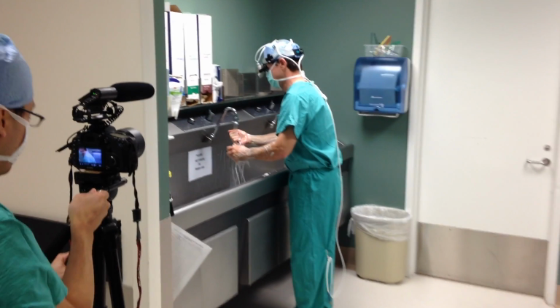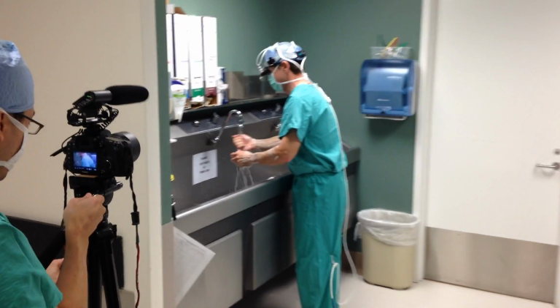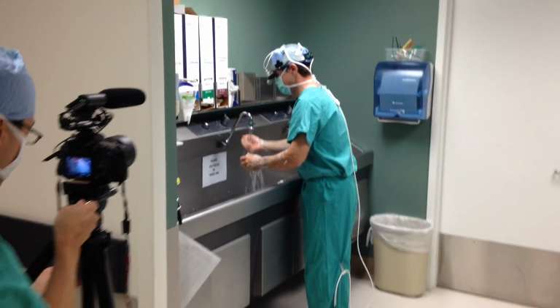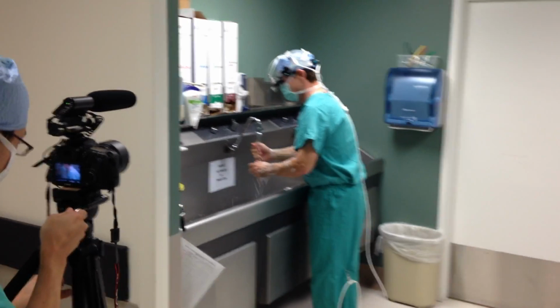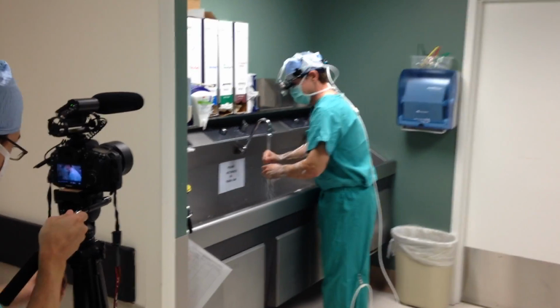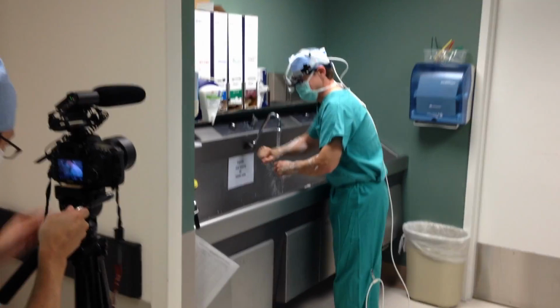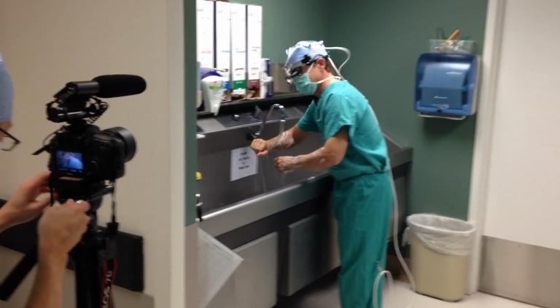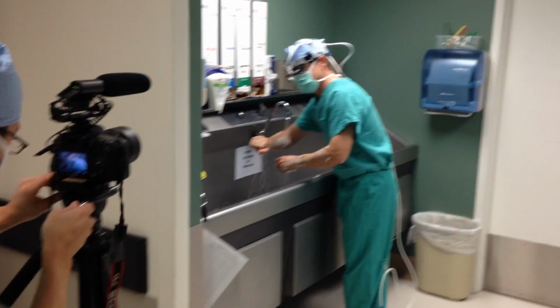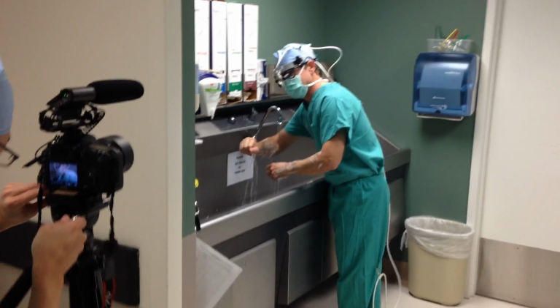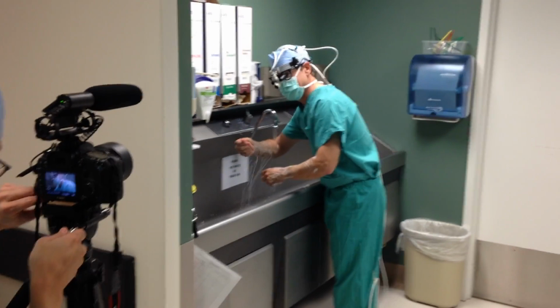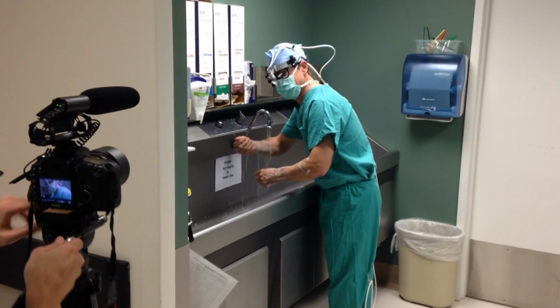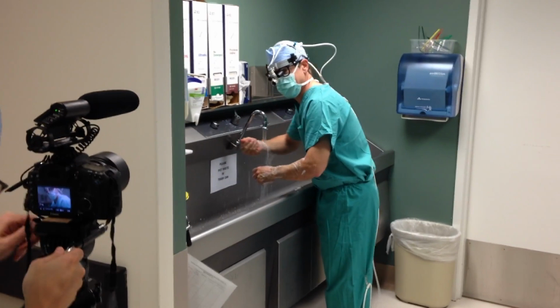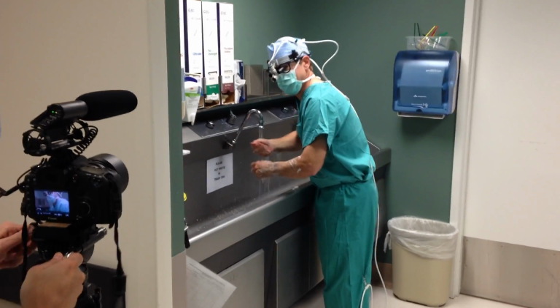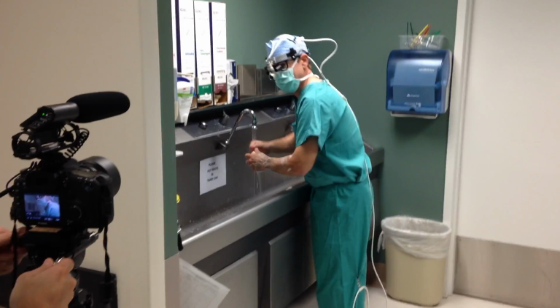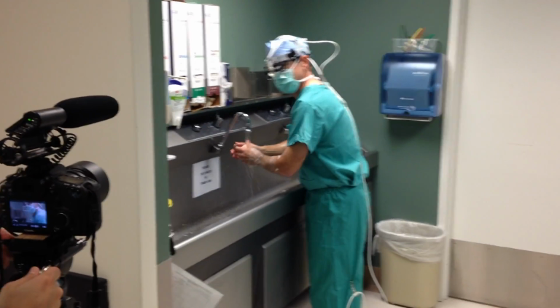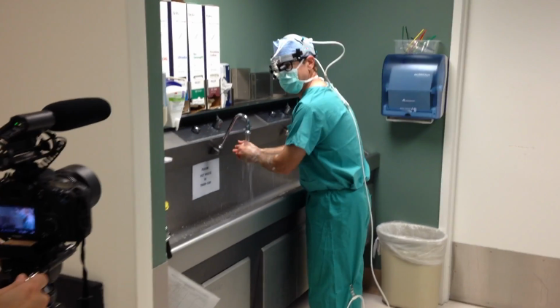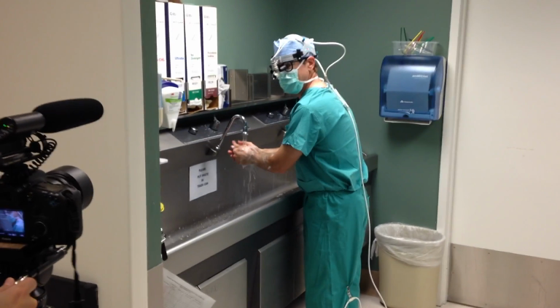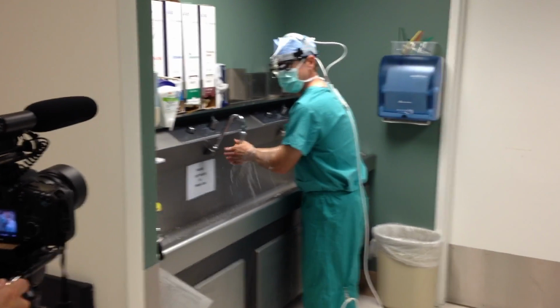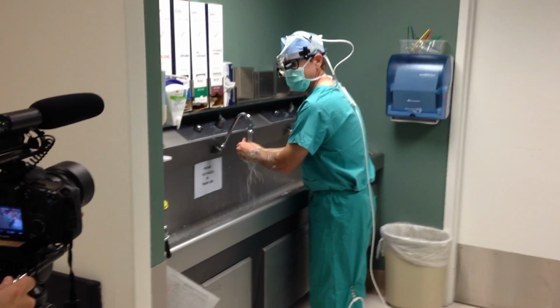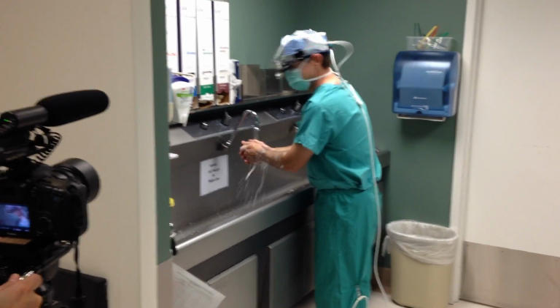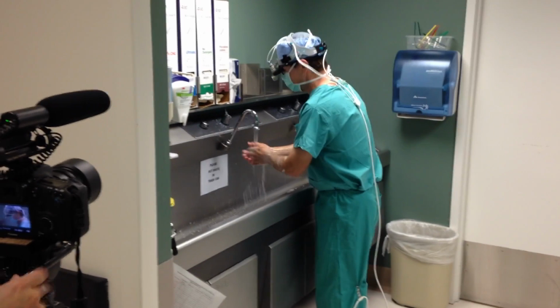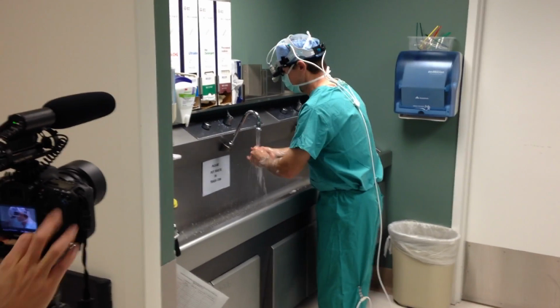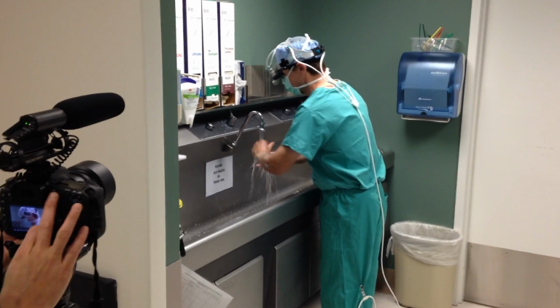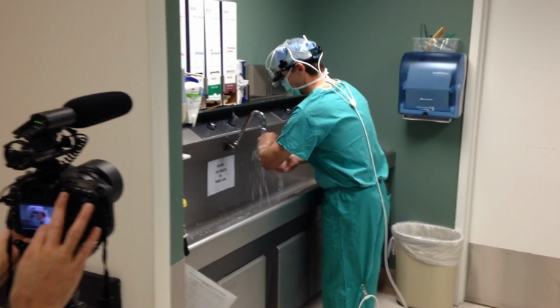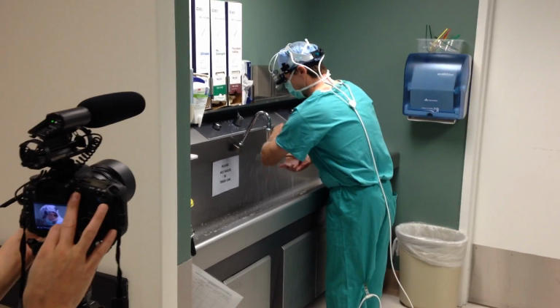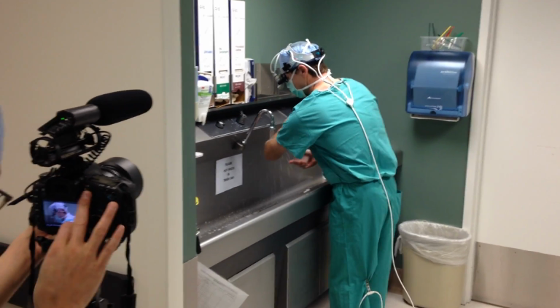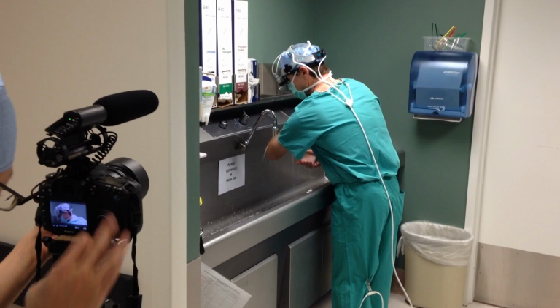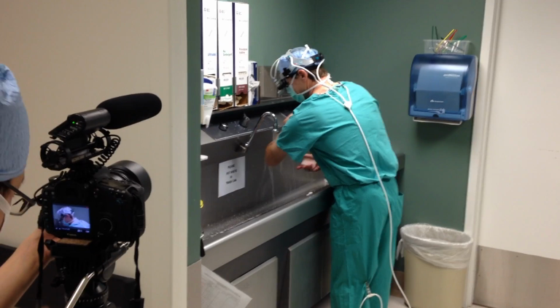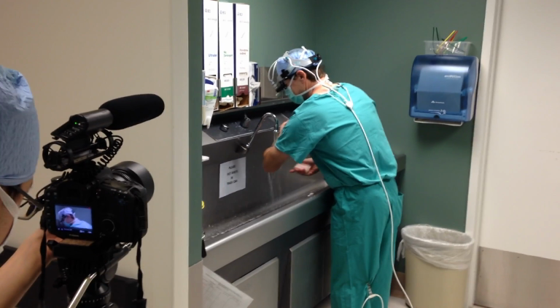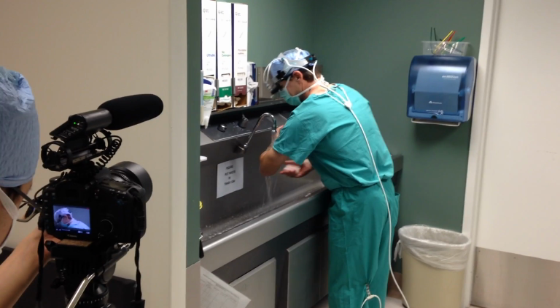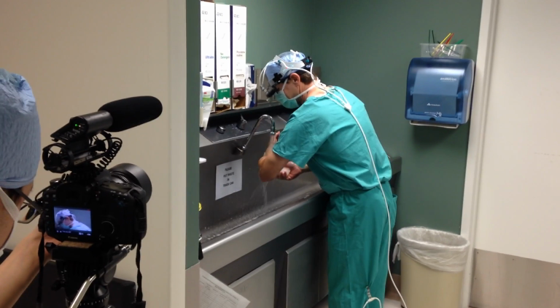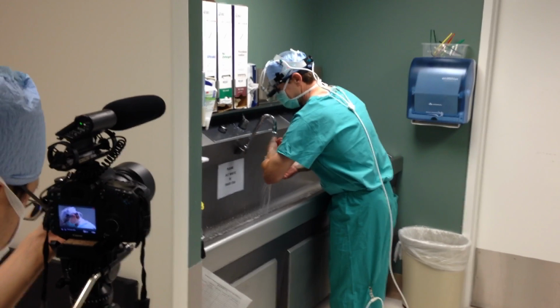Dr. Rowe, this is actually now video. What procedure are you getting ready to do this morning?